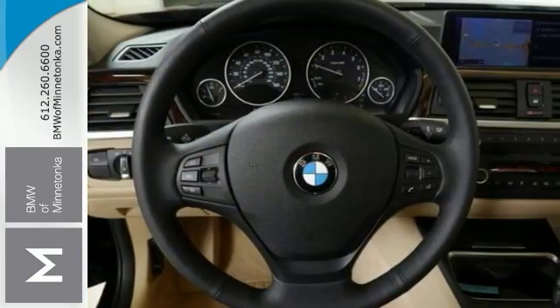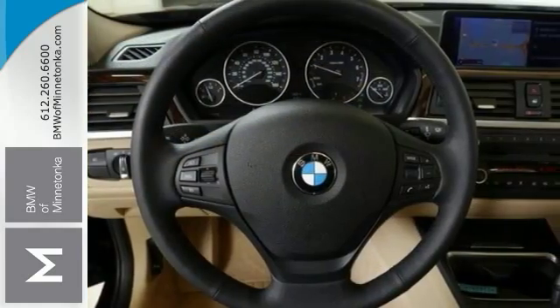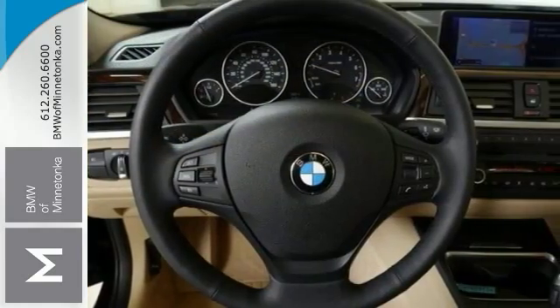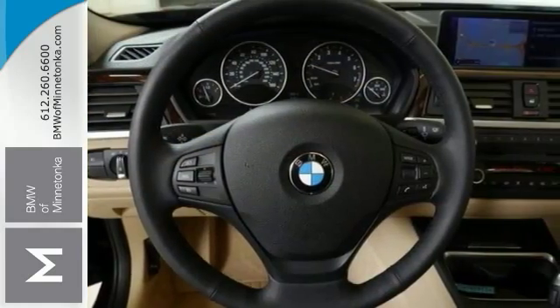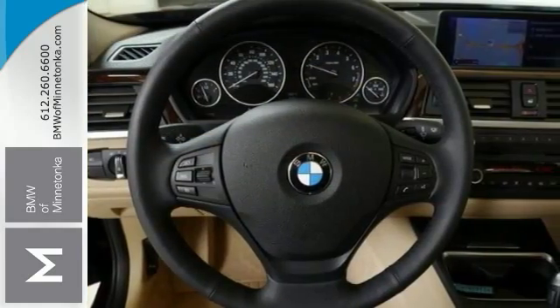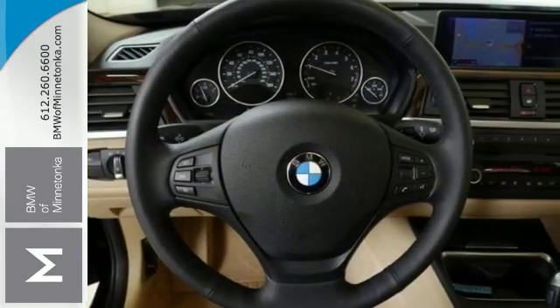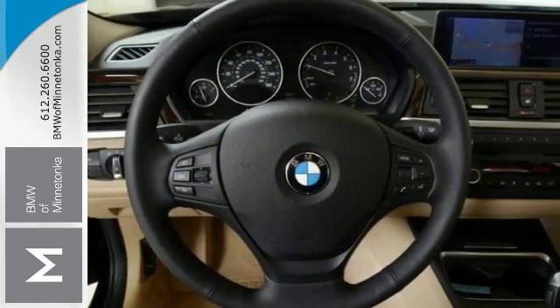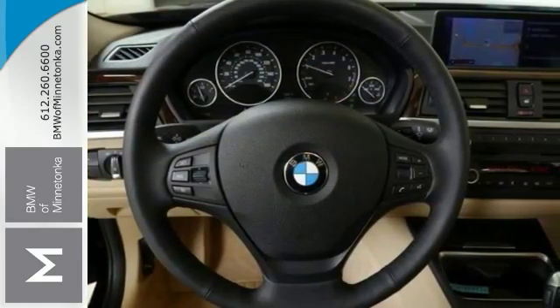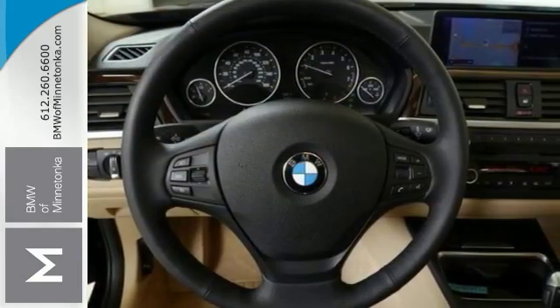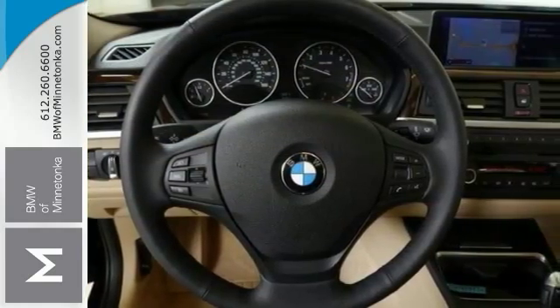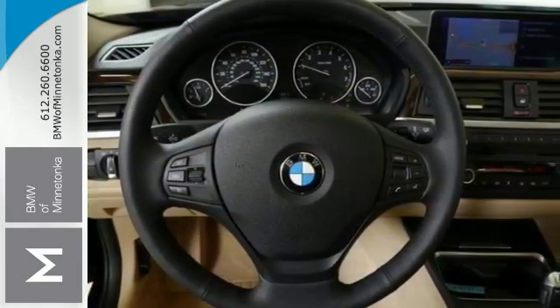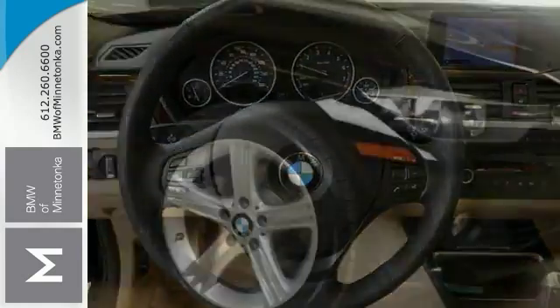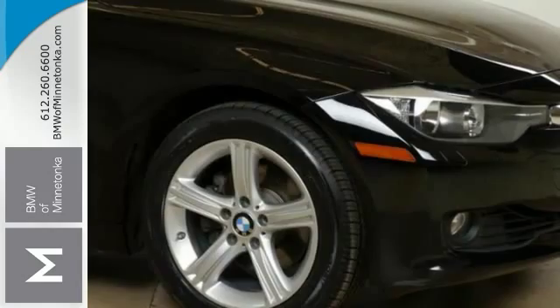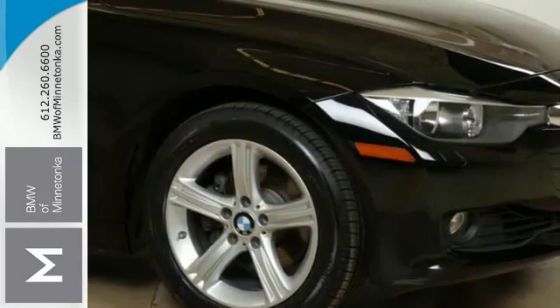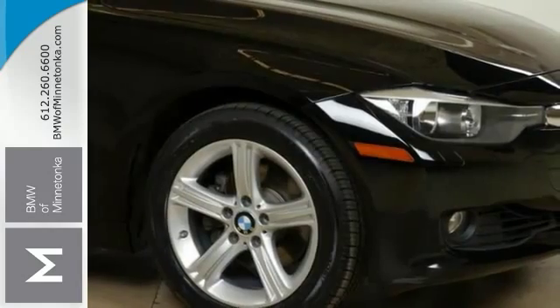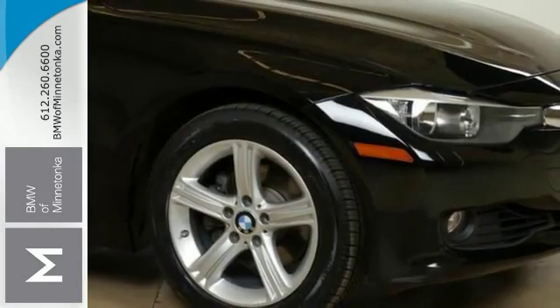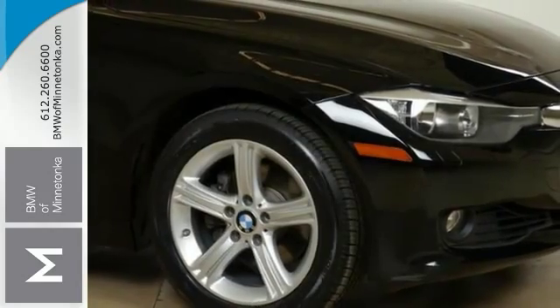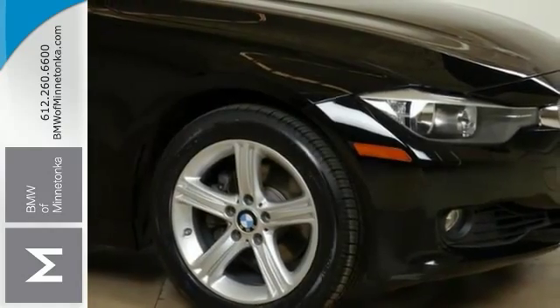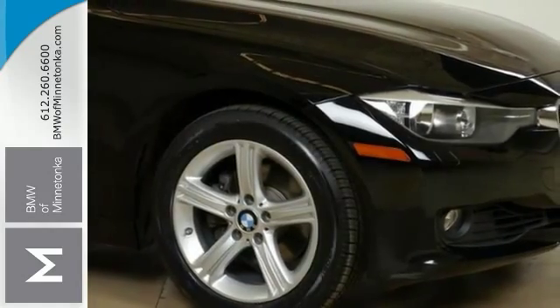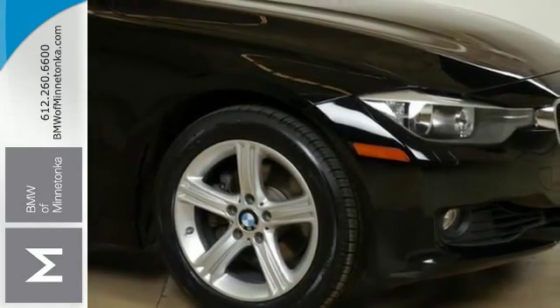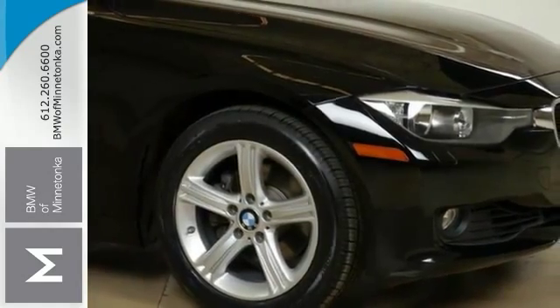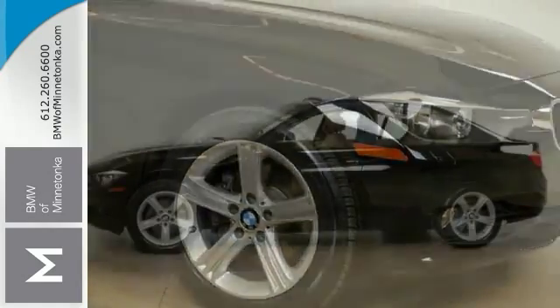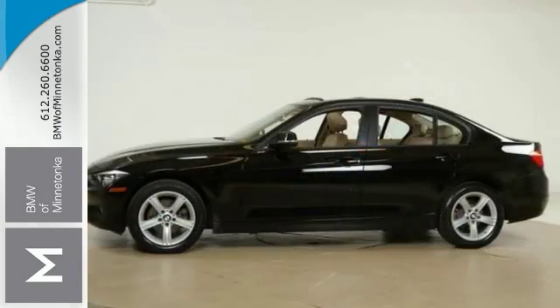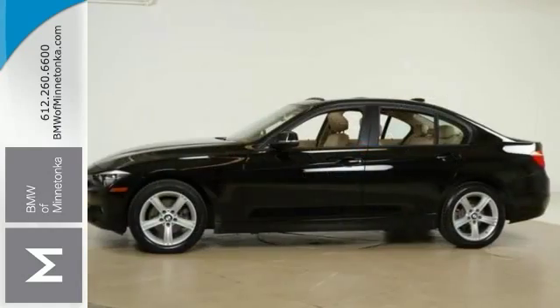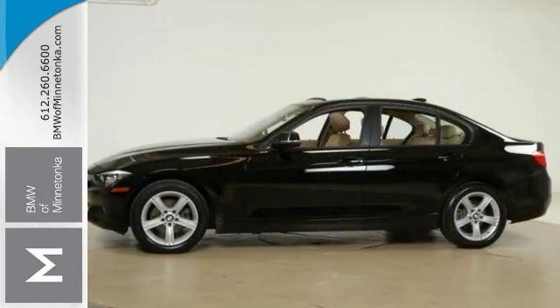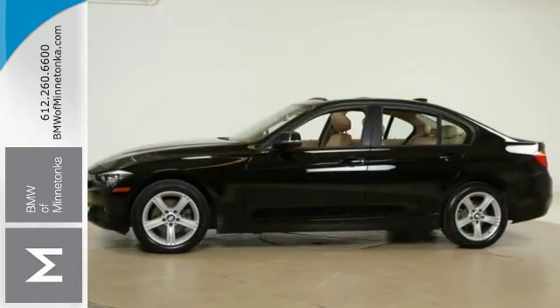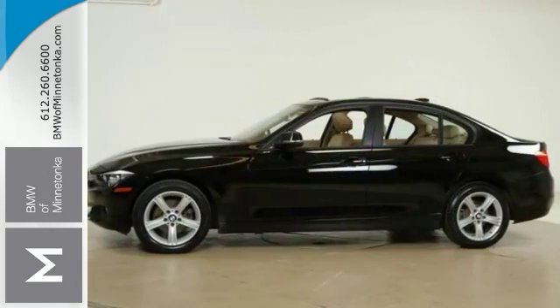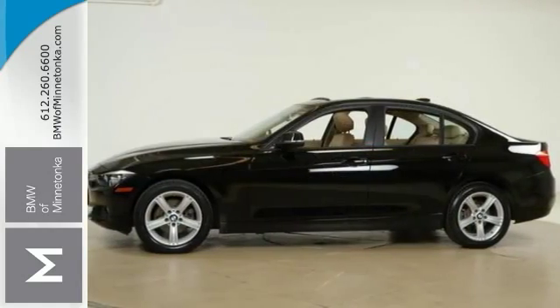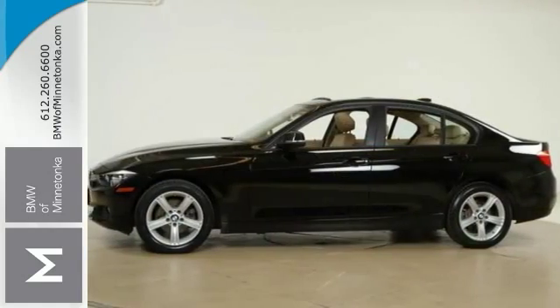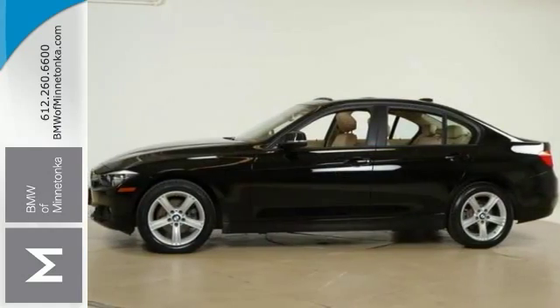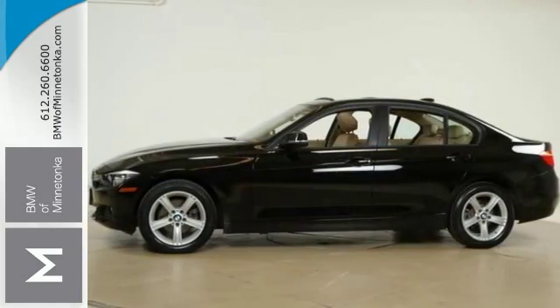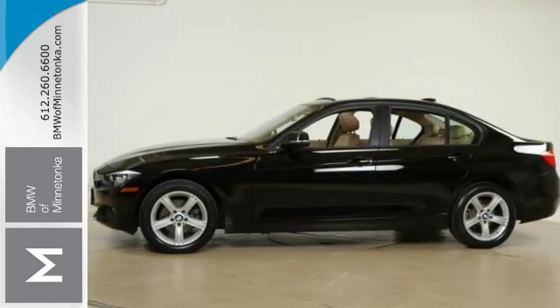It also comes with heated leather seats, navigation, sunroof, wood trim, and the premium package.